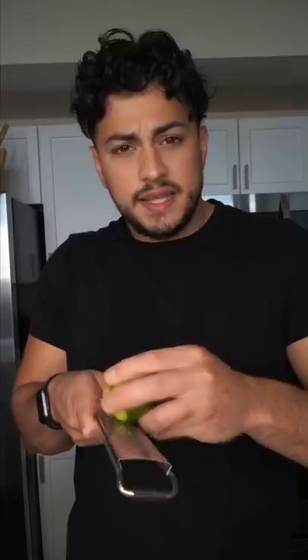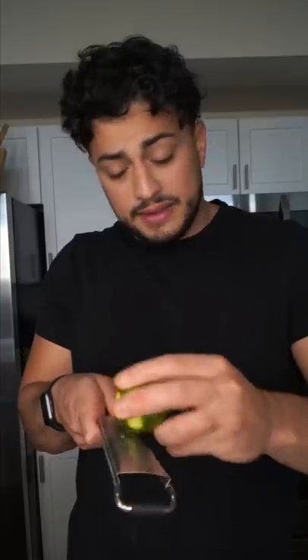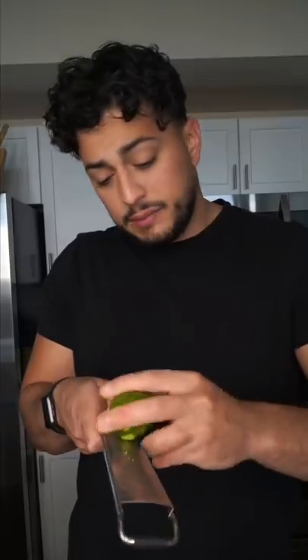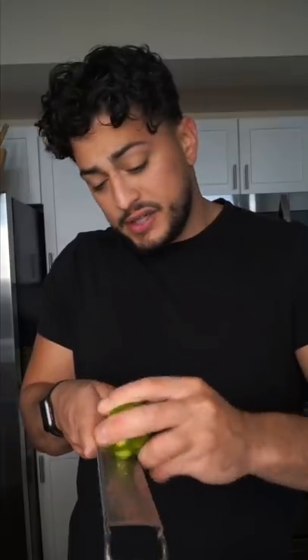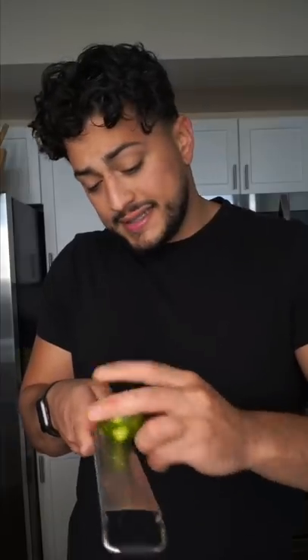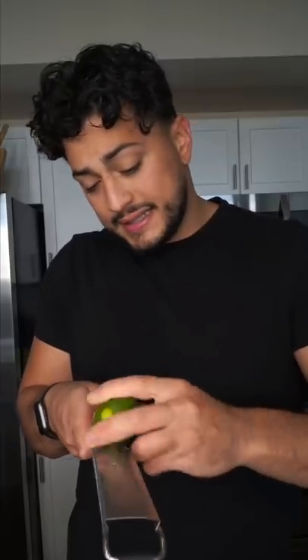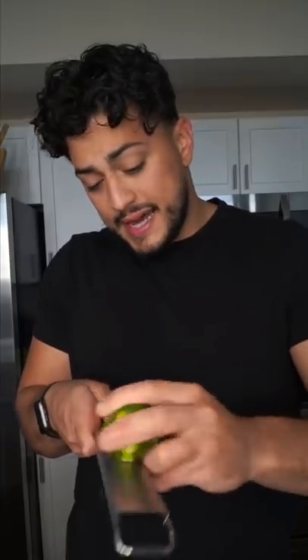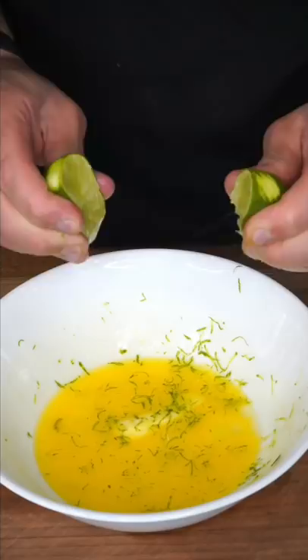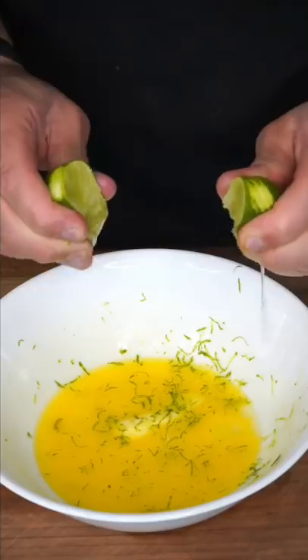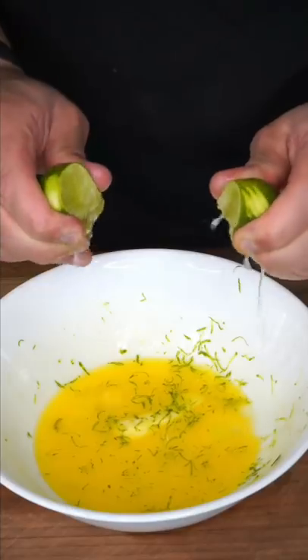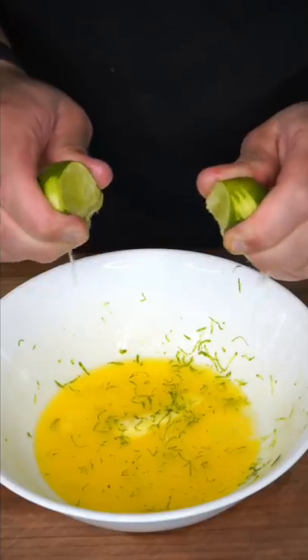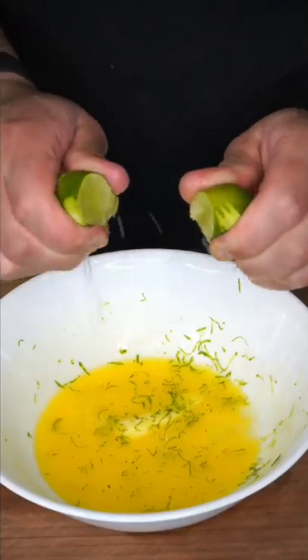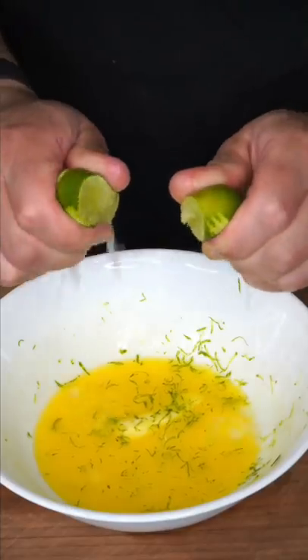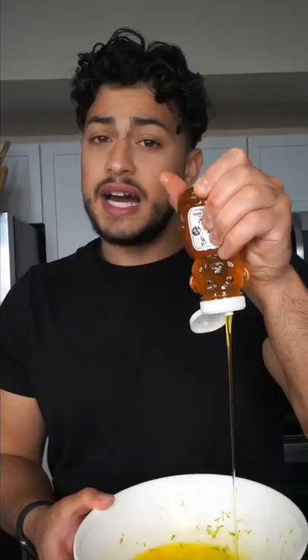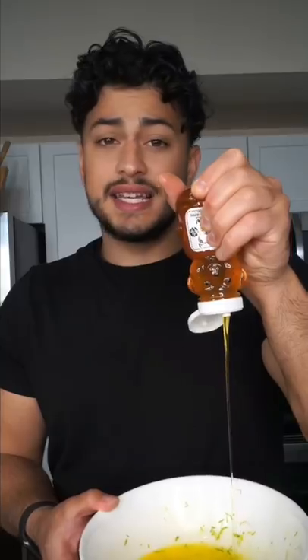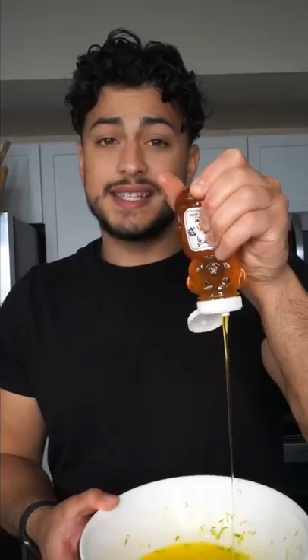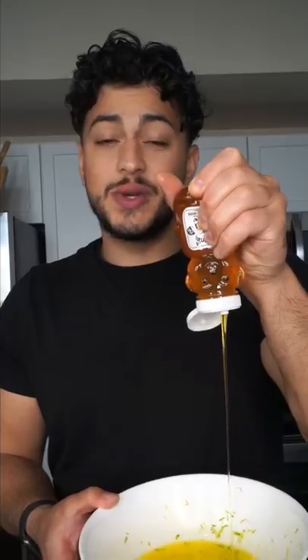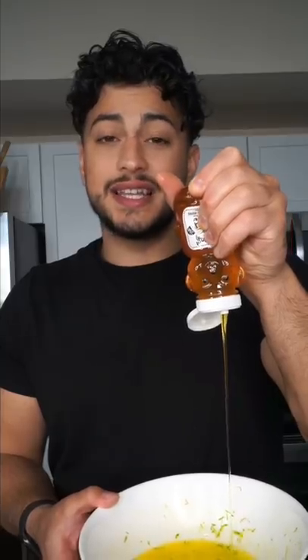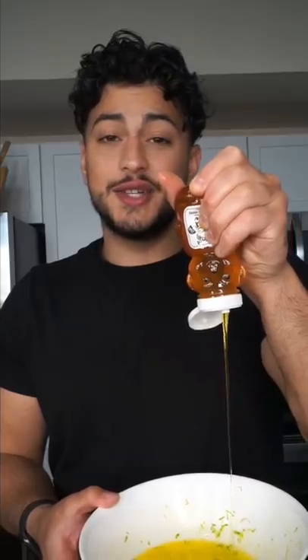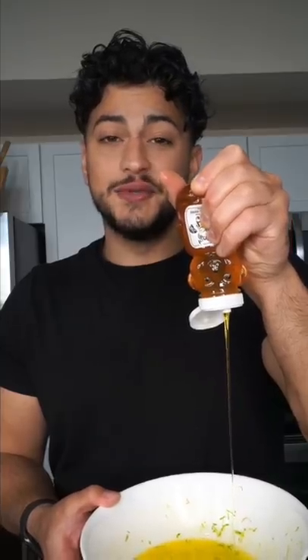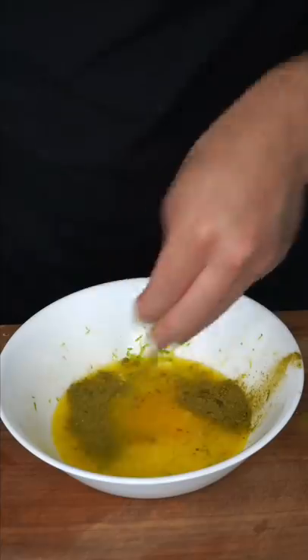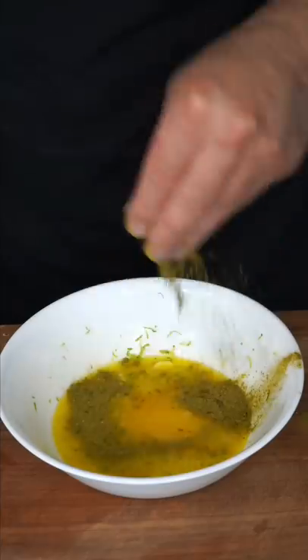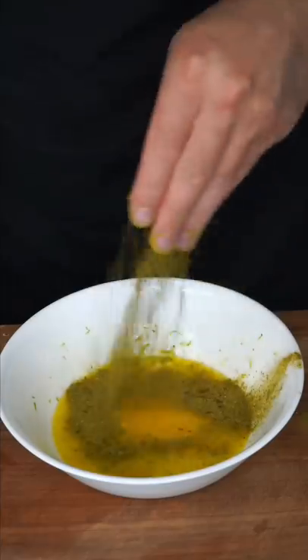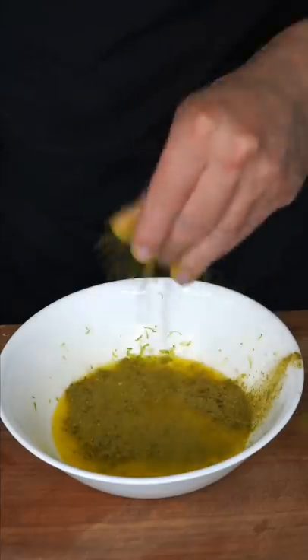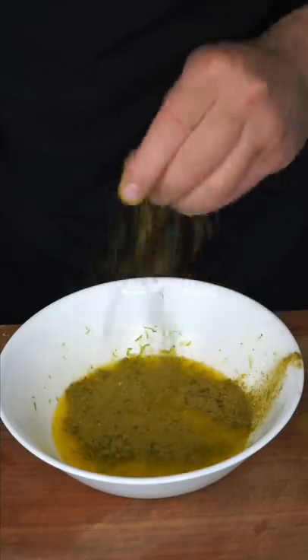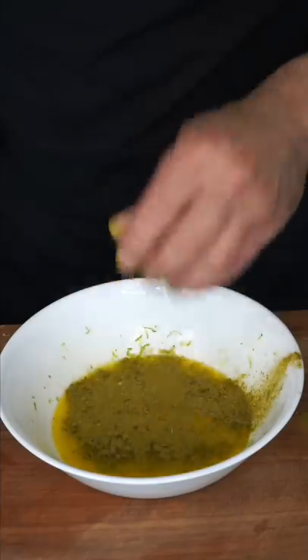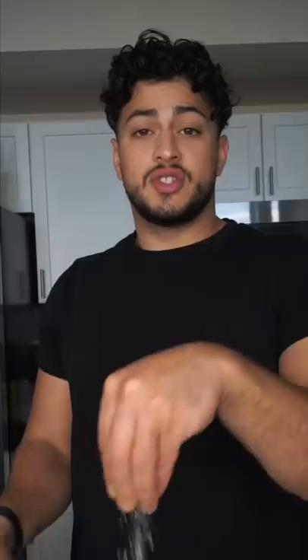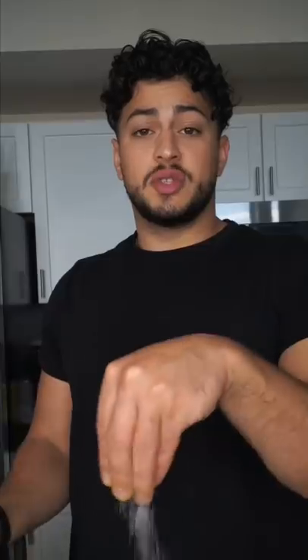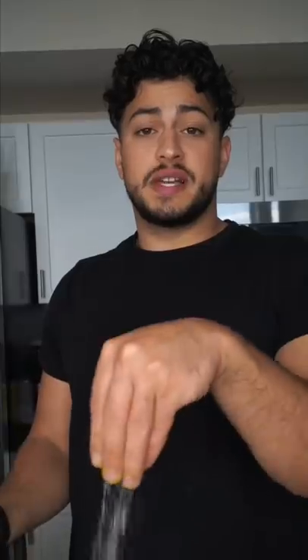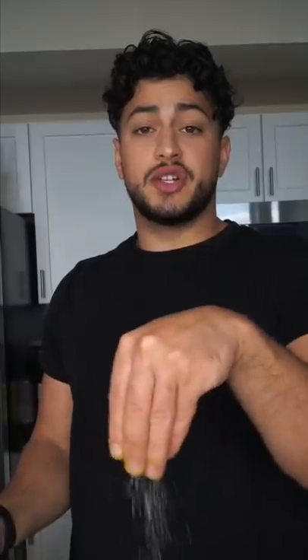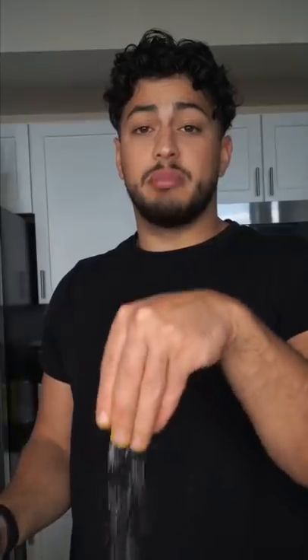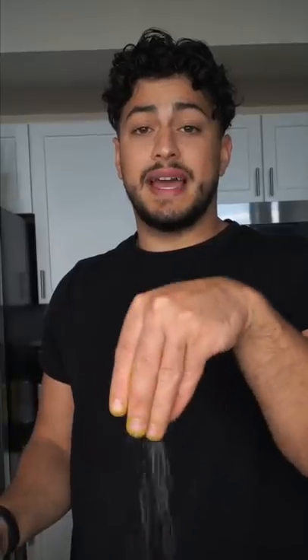To melted butter, zest the lime, steal its juice. Honey gets it sweet like you. Add in a whole lot of dirt. Salt, because you're not bland.